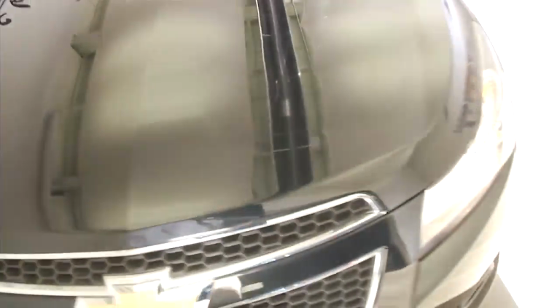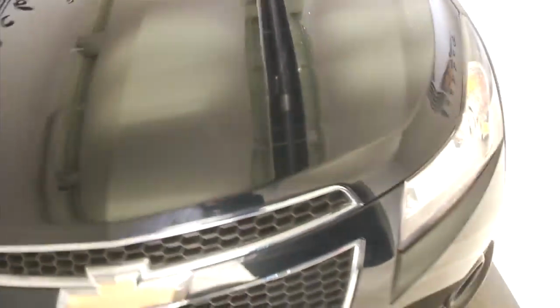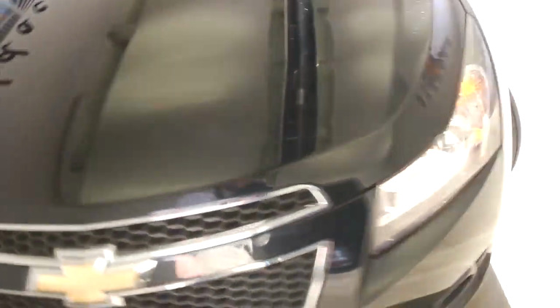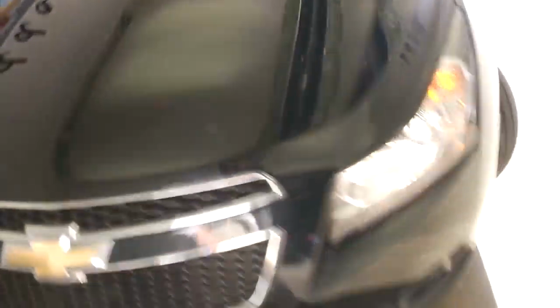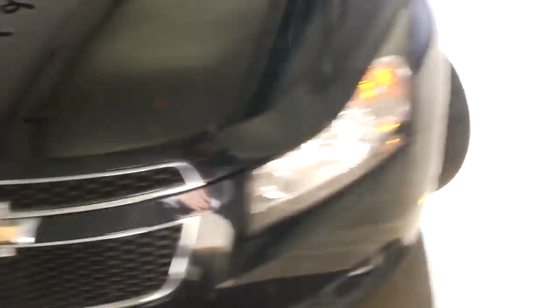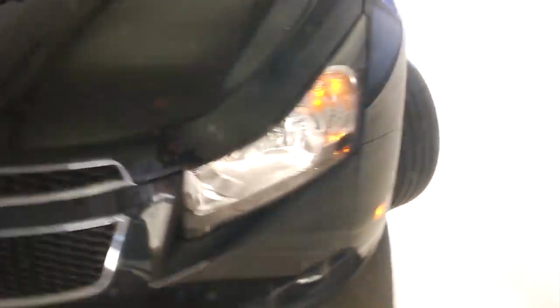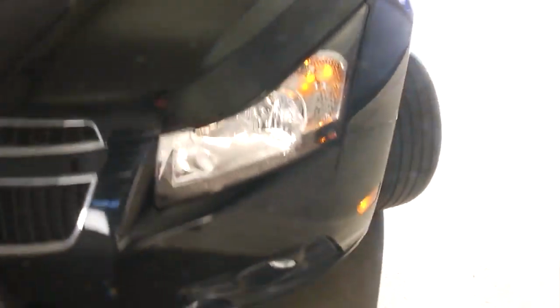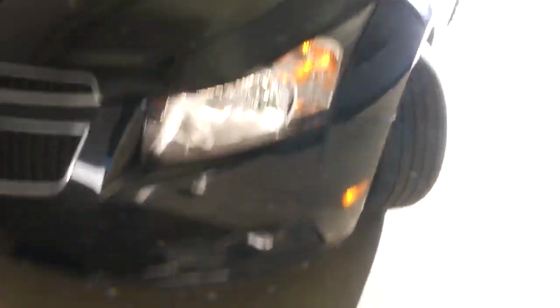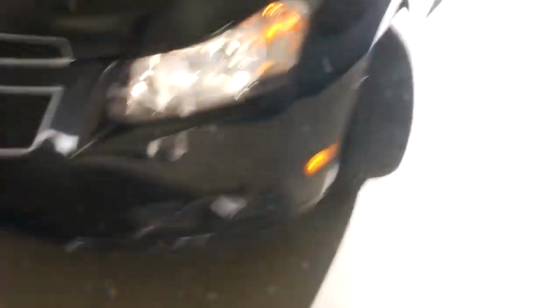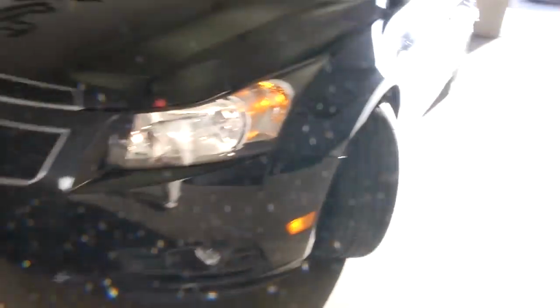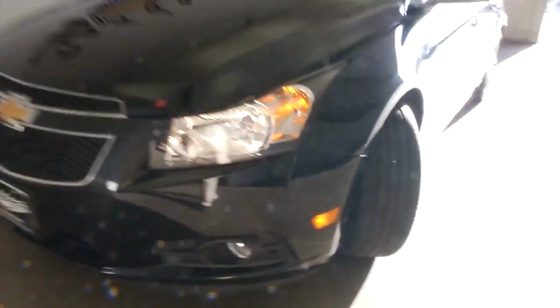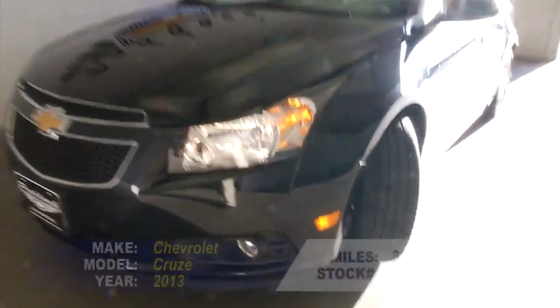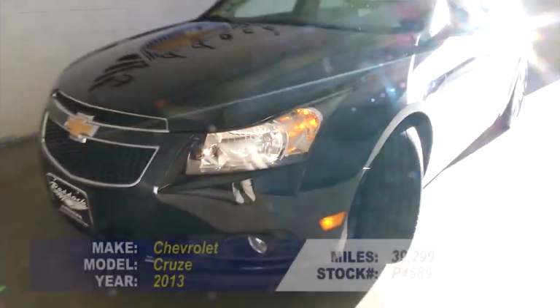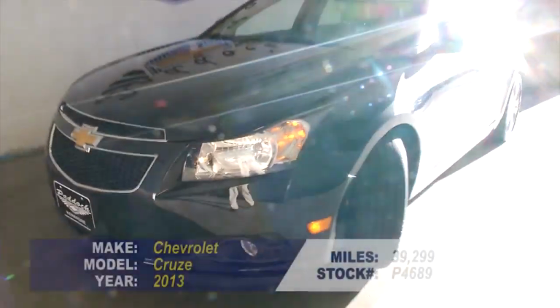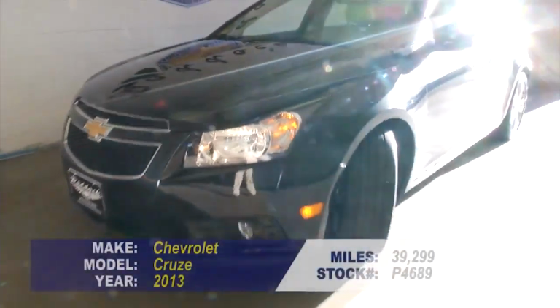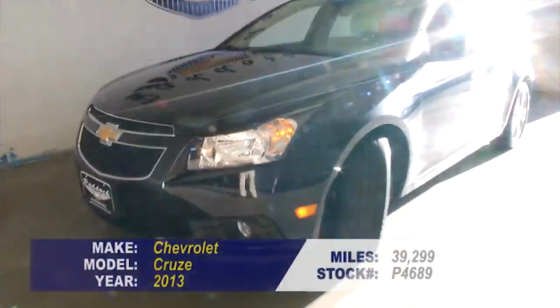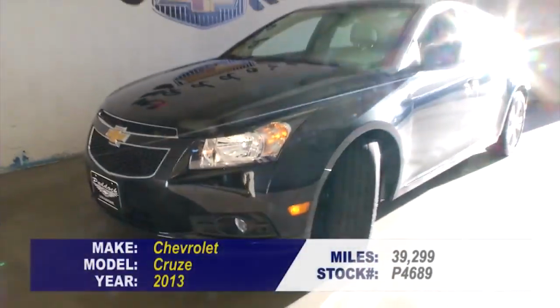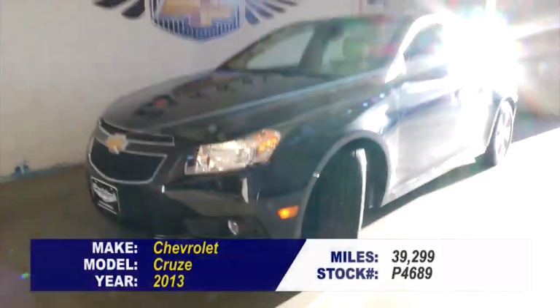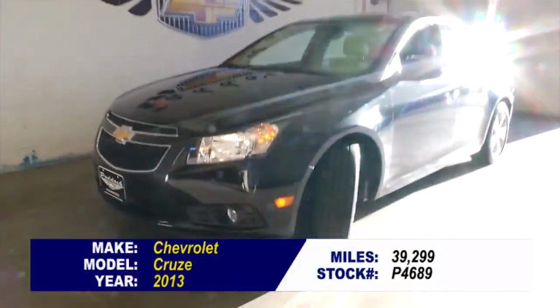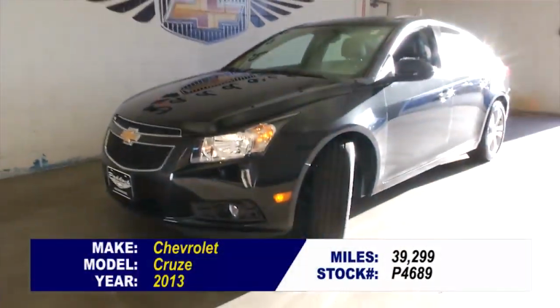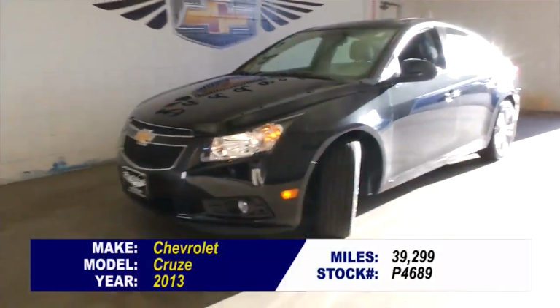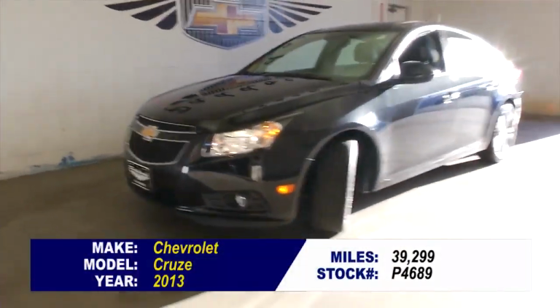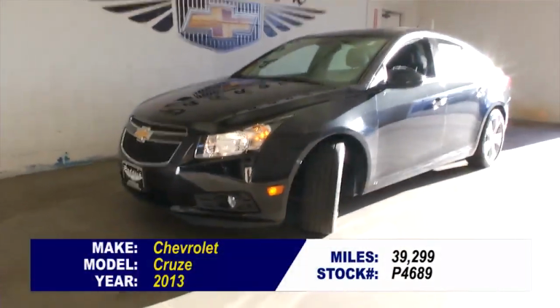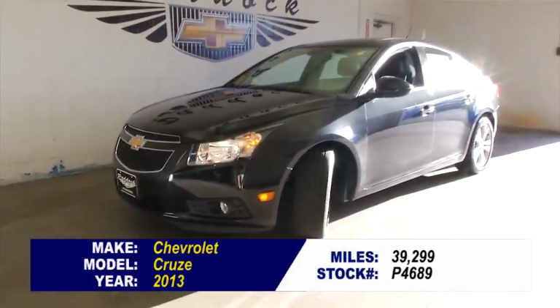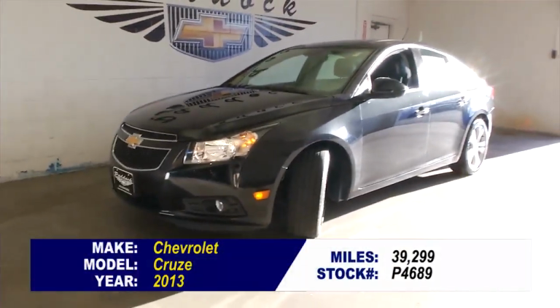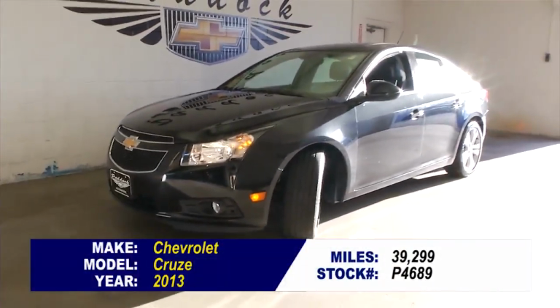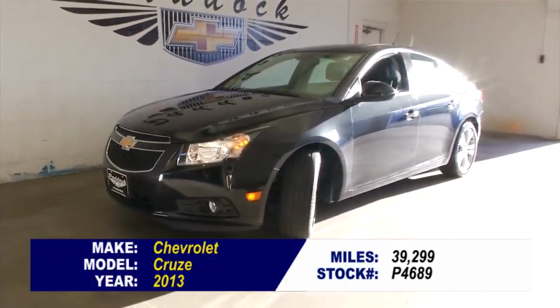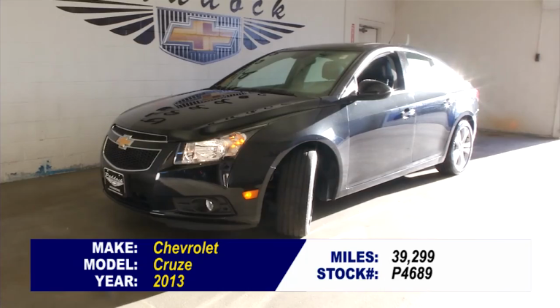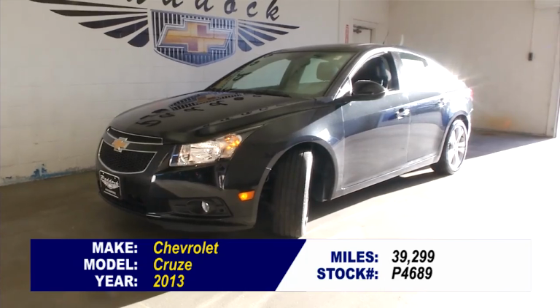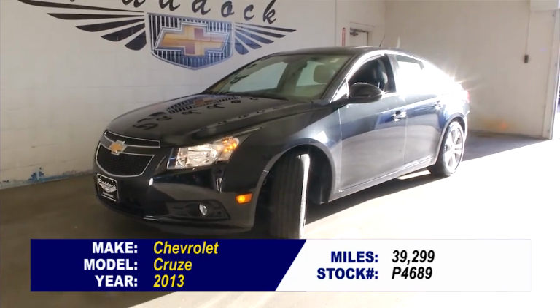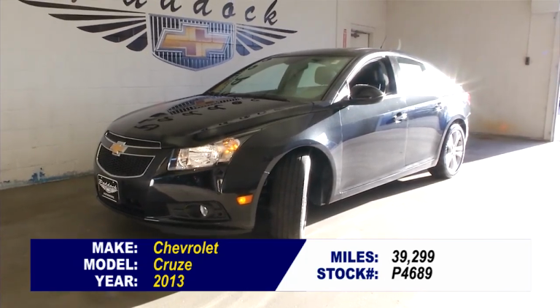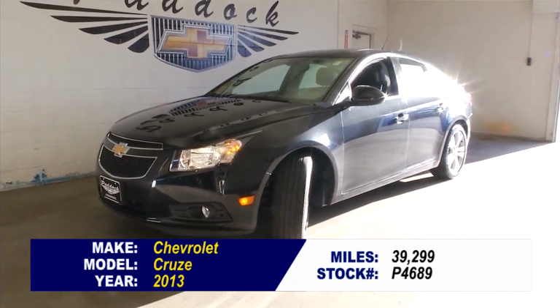If you want to find out more about this LTZ Cruze, give us a call at 876-0945.